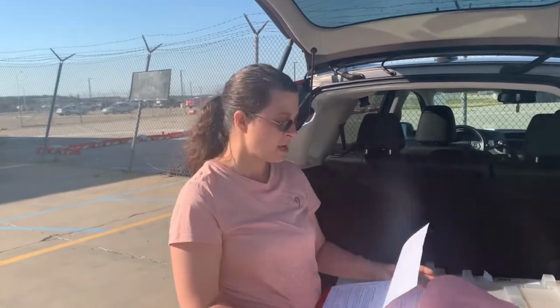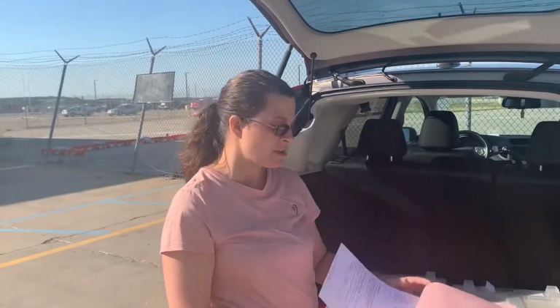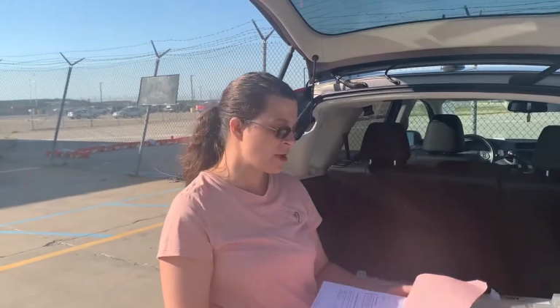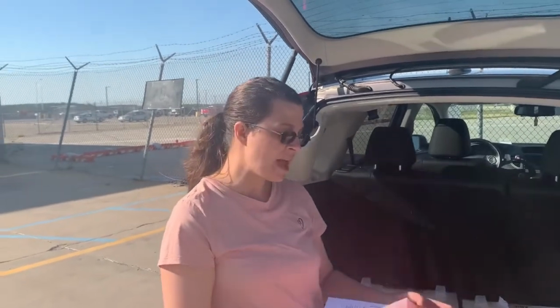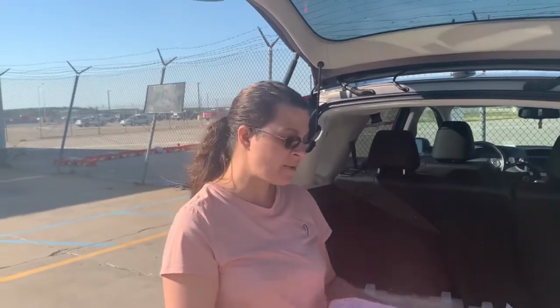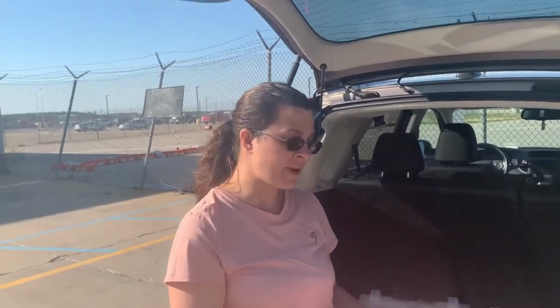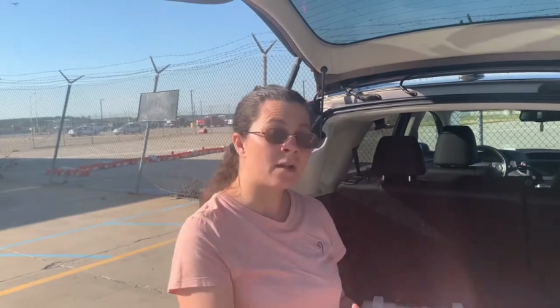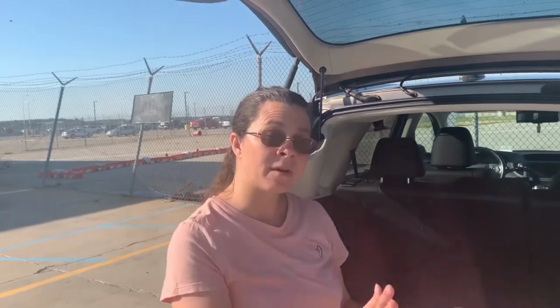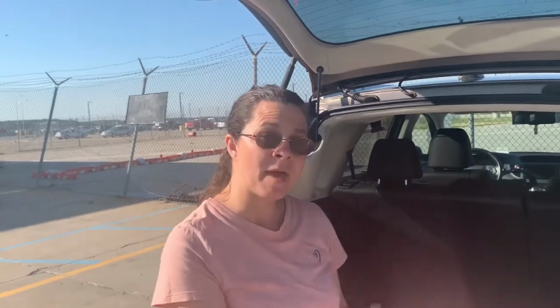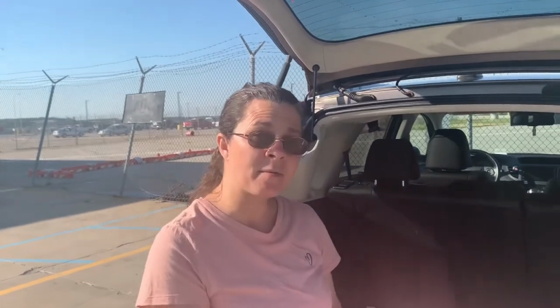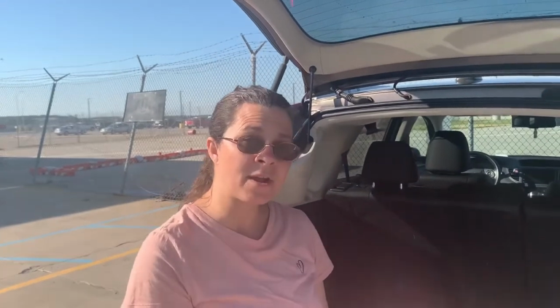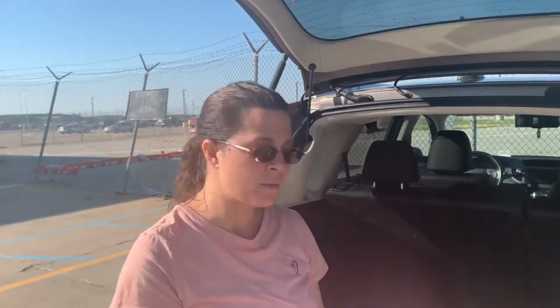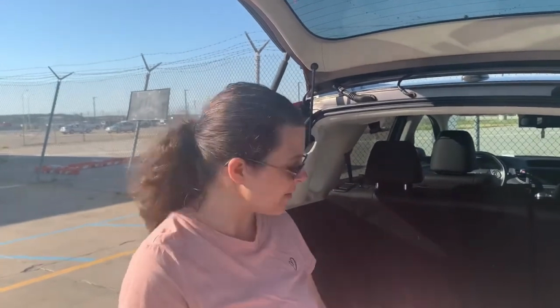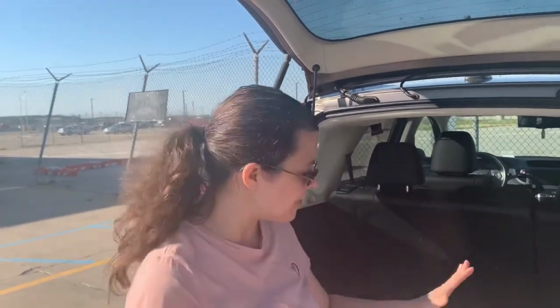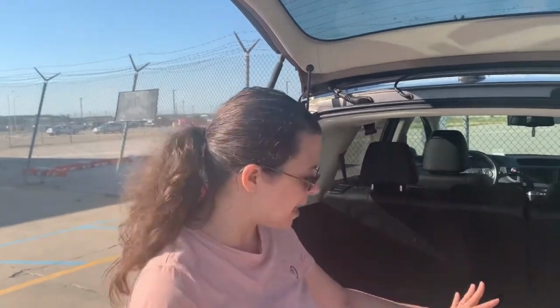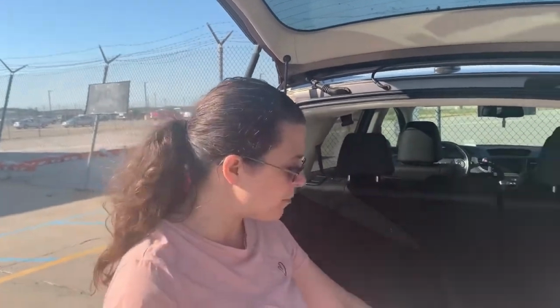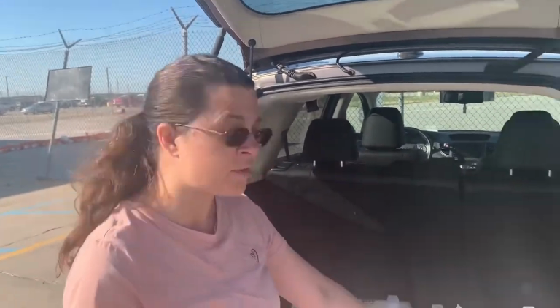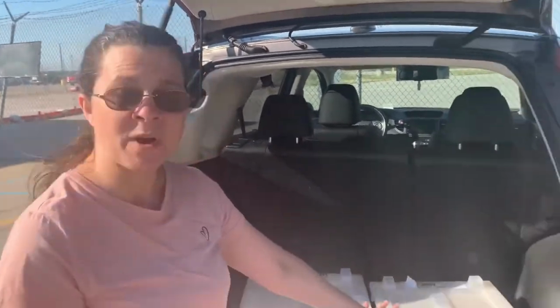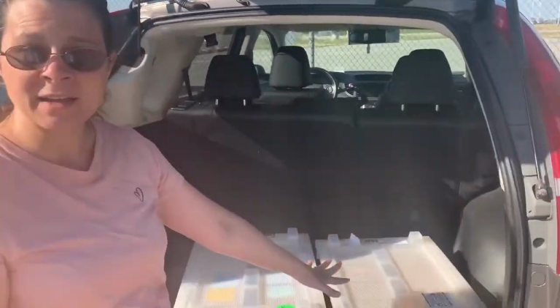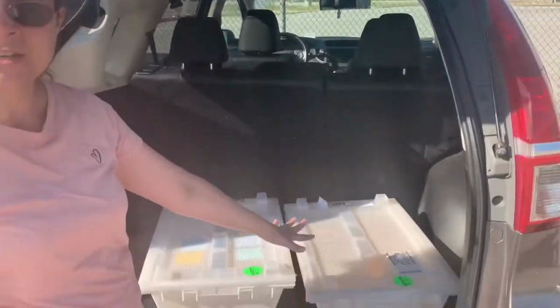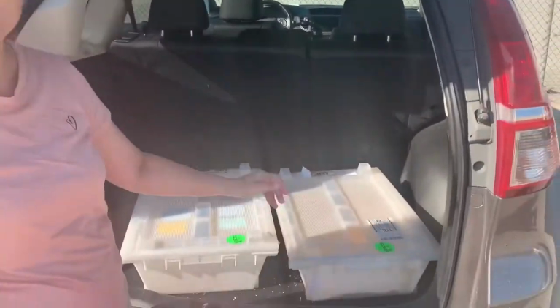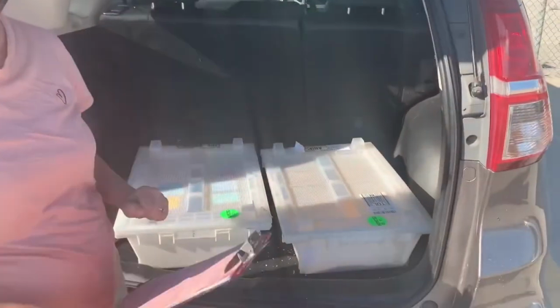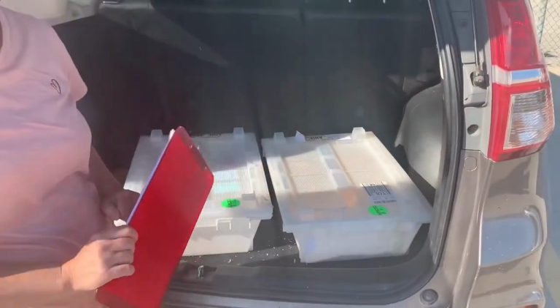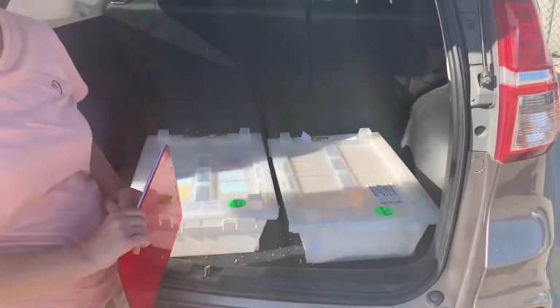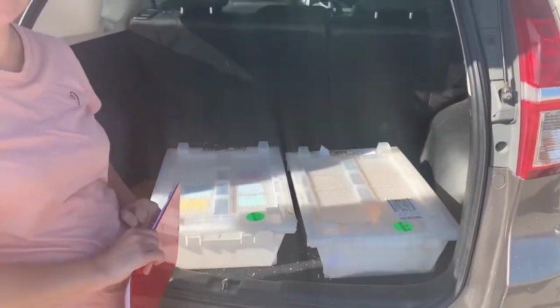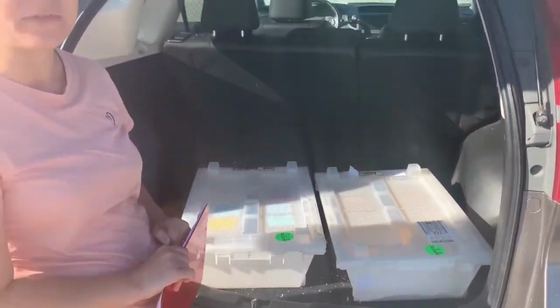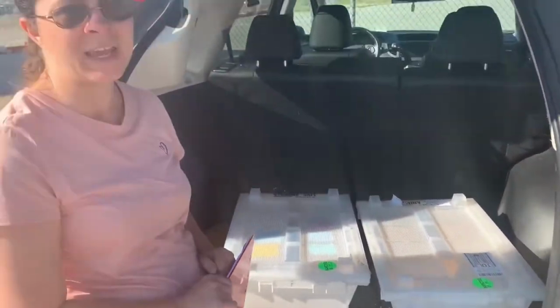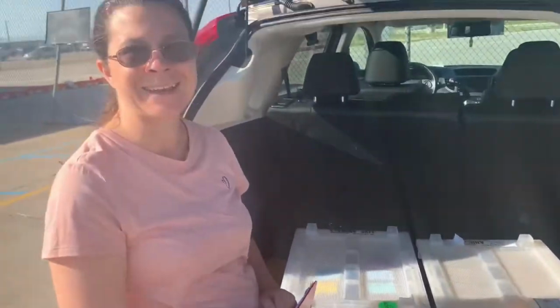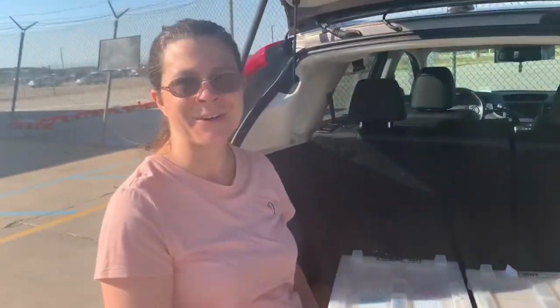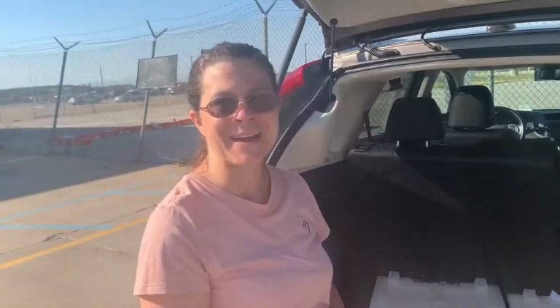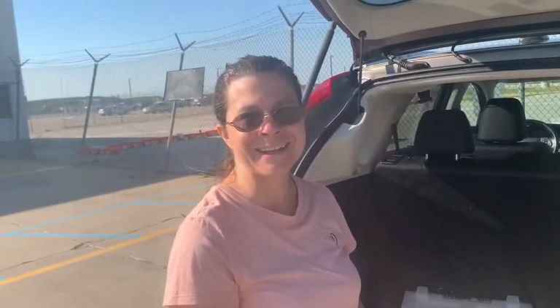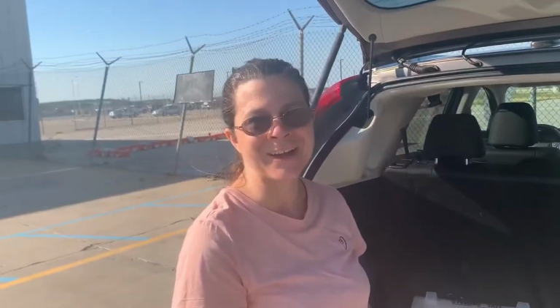So now we've got all of our paperwork, we've got the animals packaged, we have our health certificate, and we're ready to go.